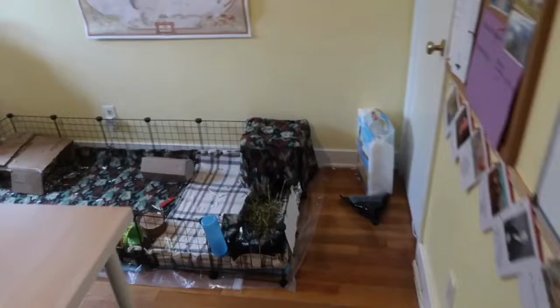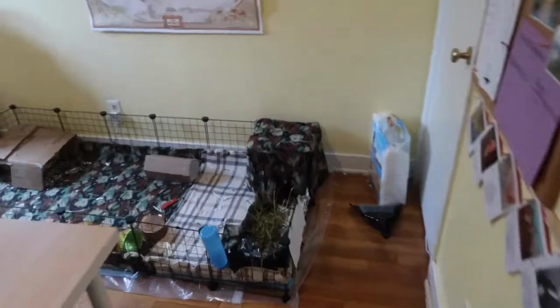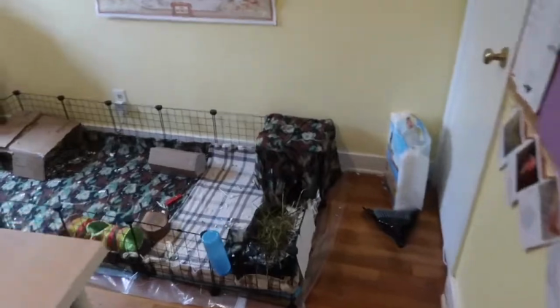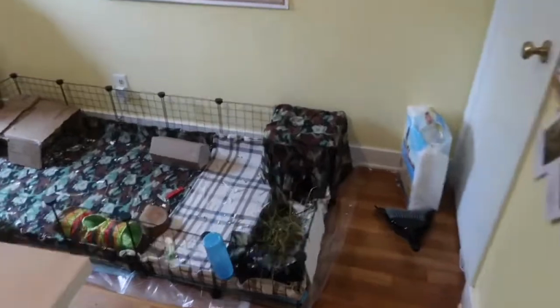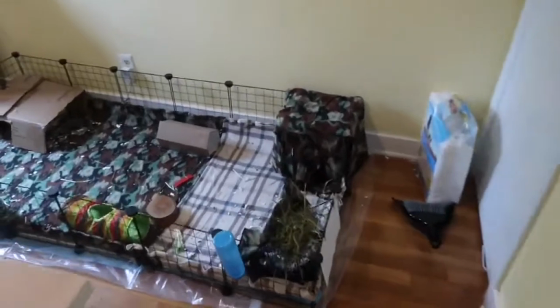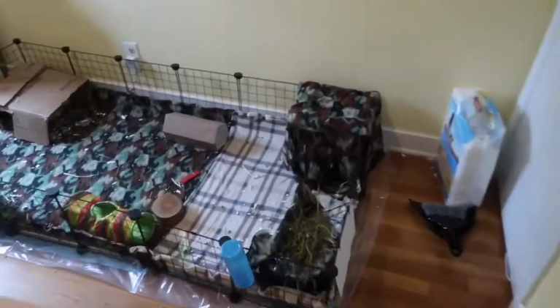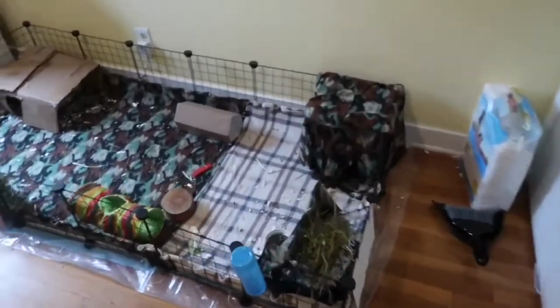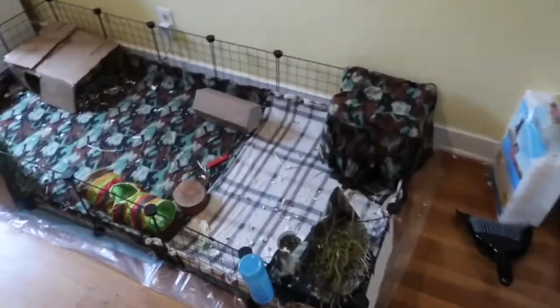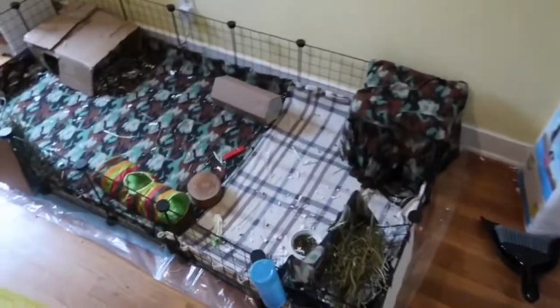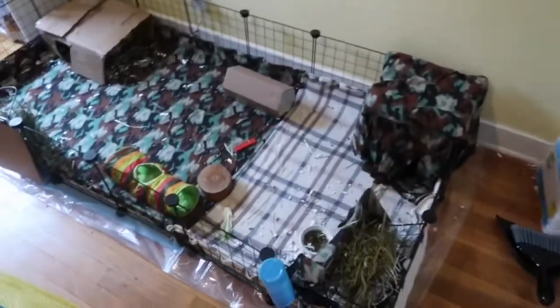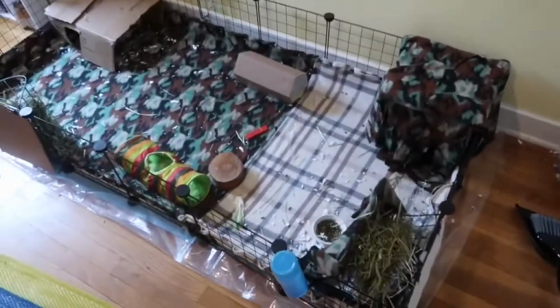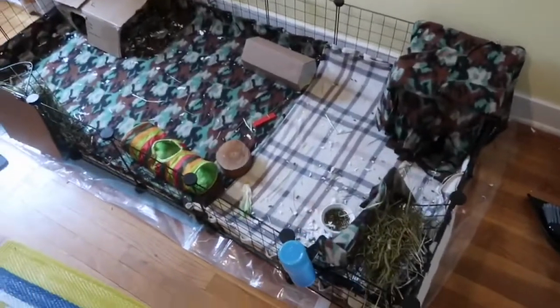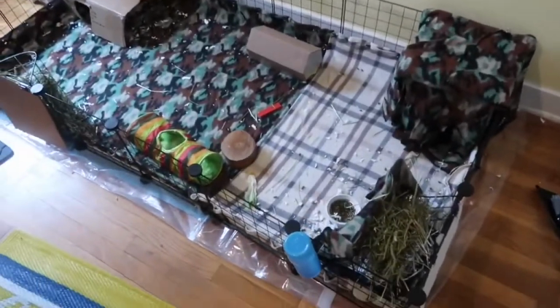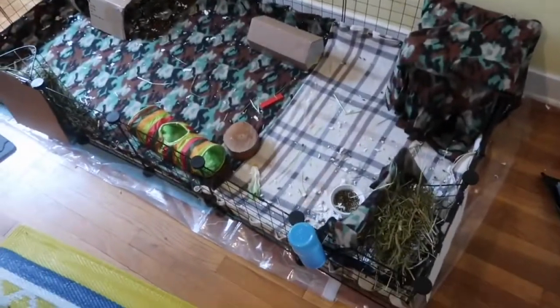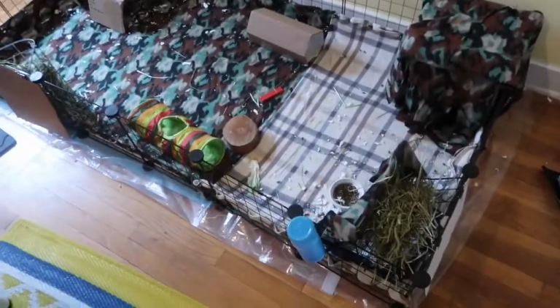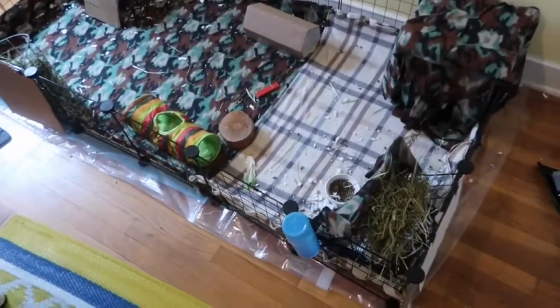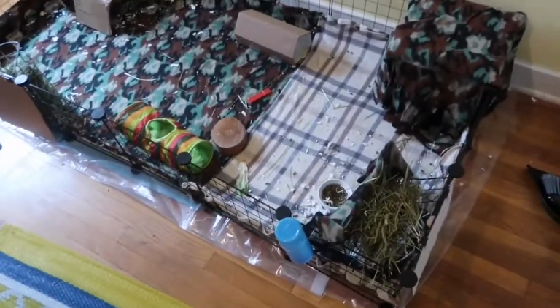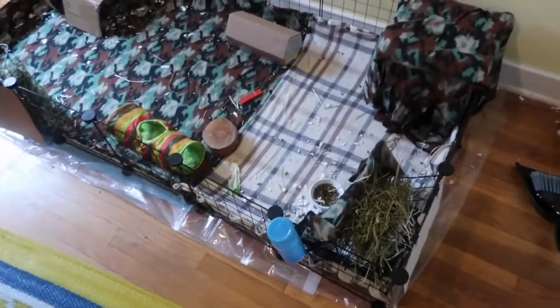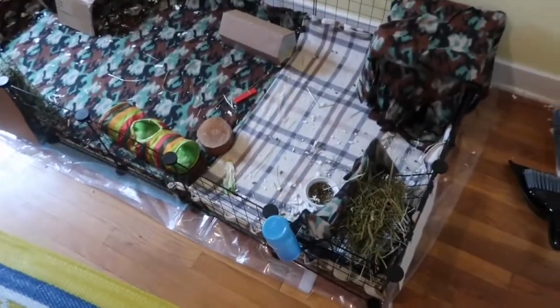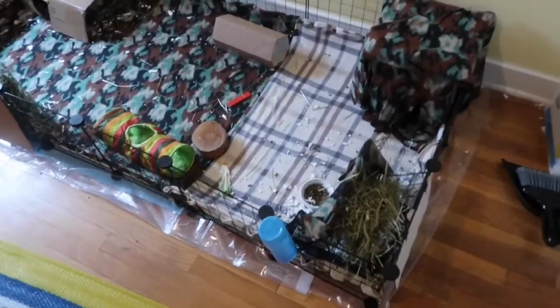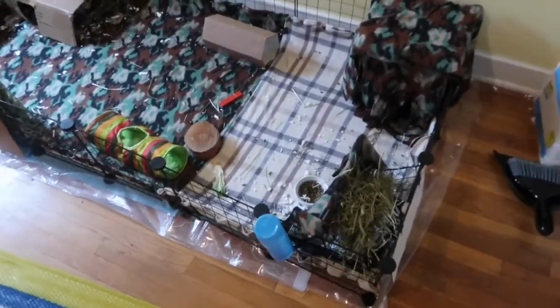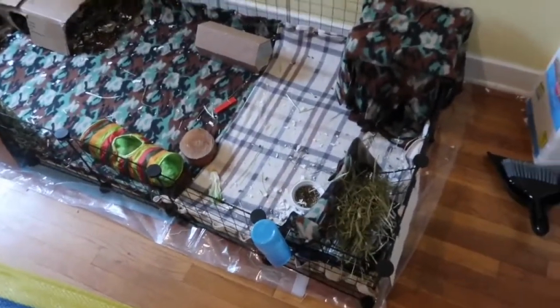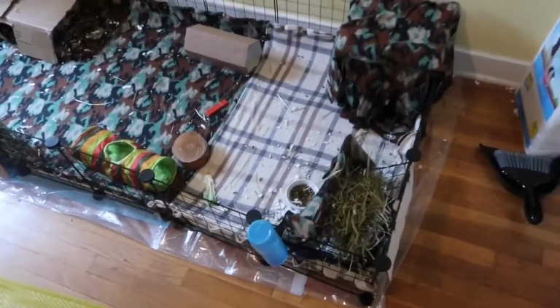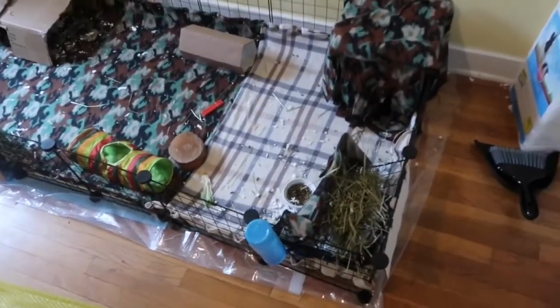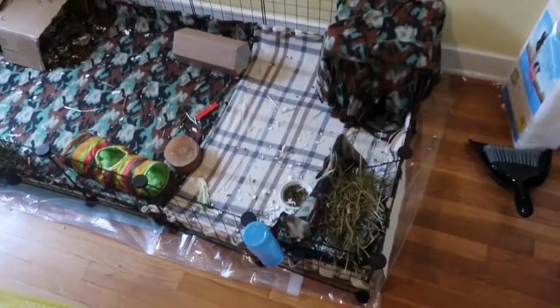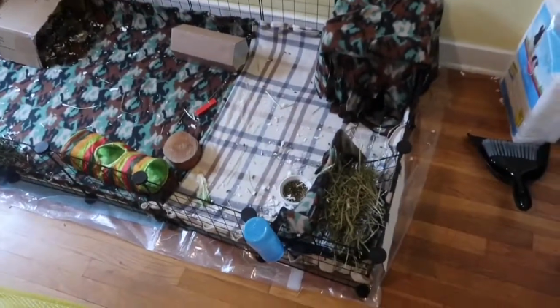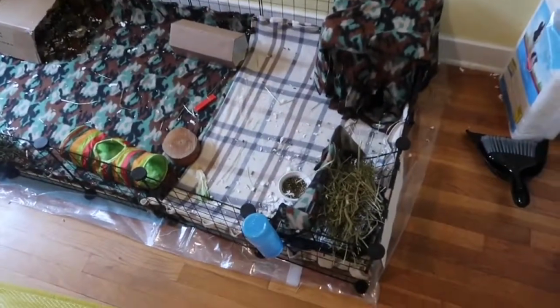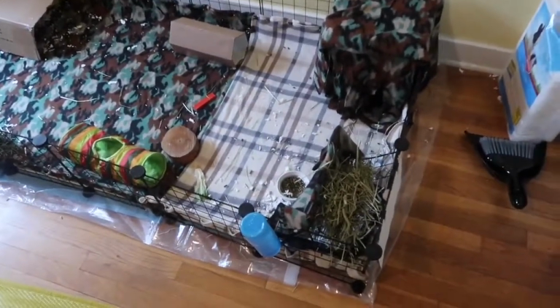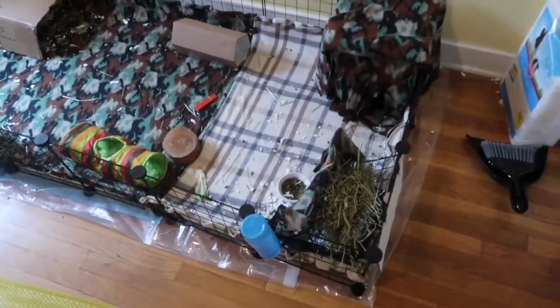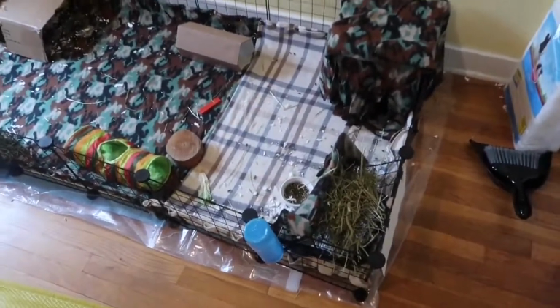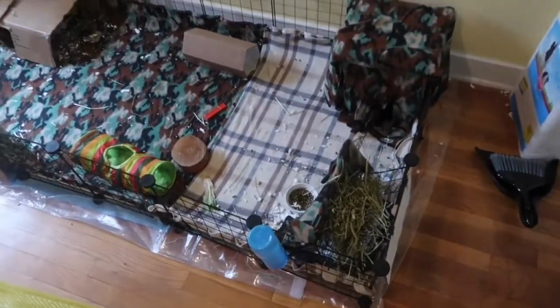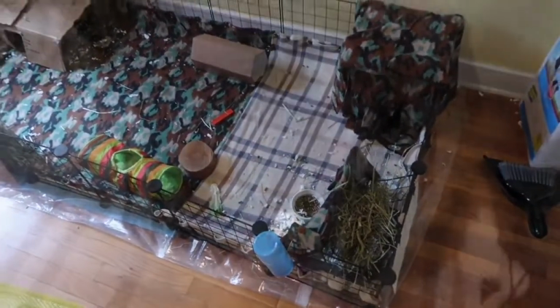Good morning, little guinea whinnies. Where are they? Hiding, of course.